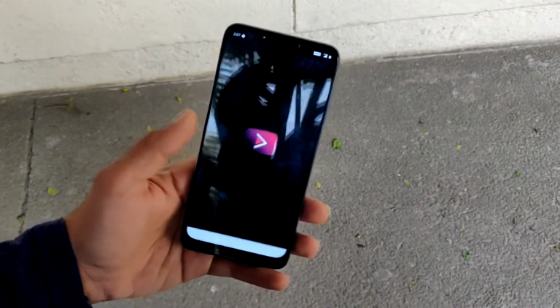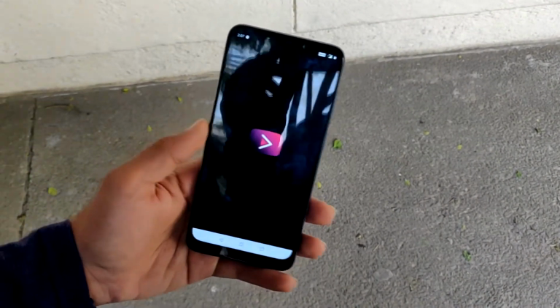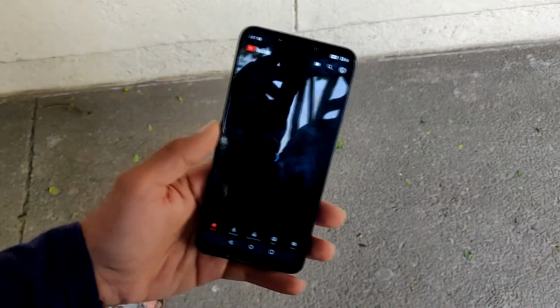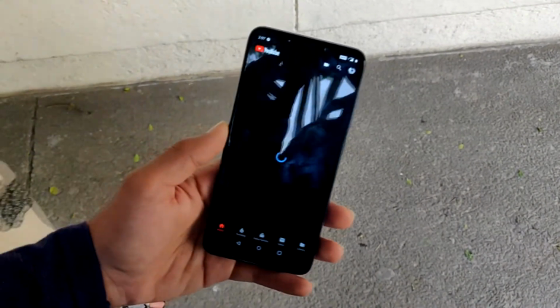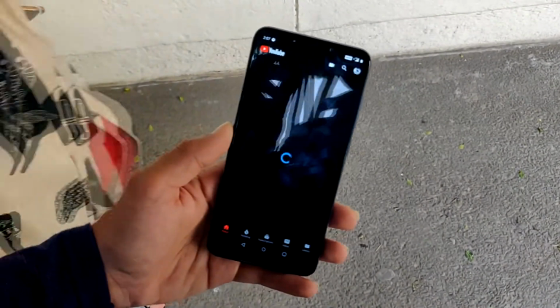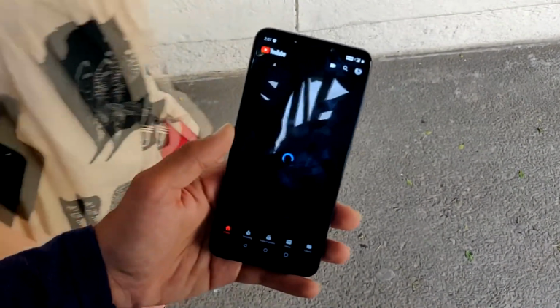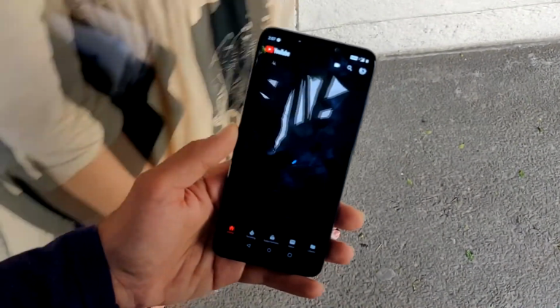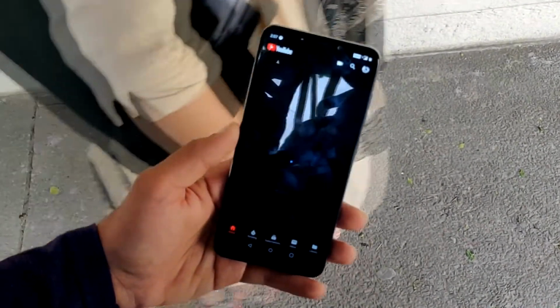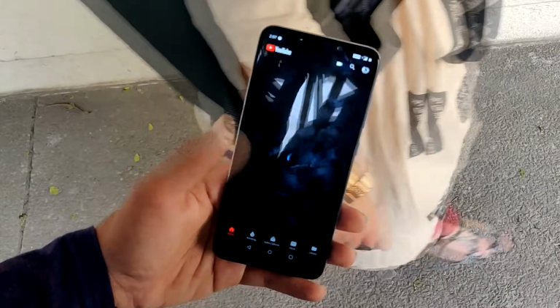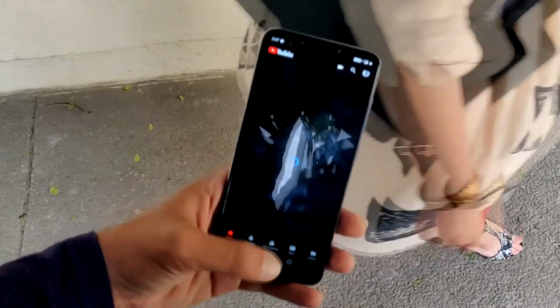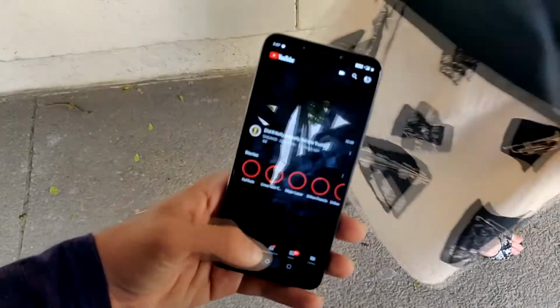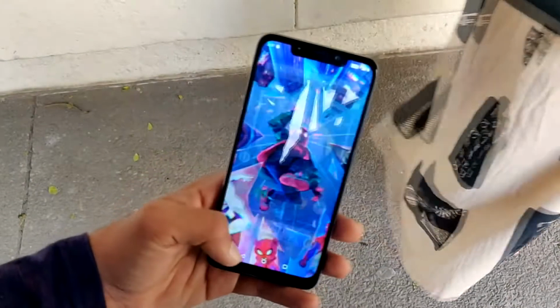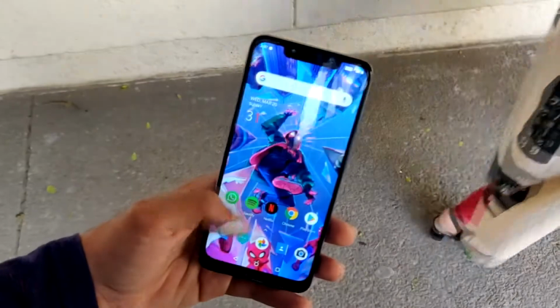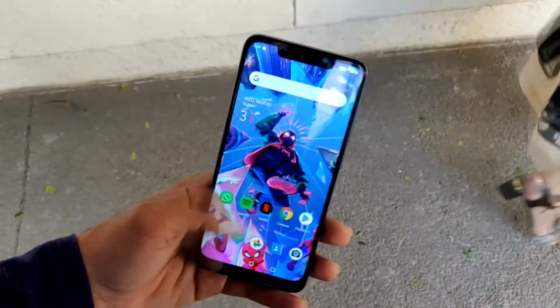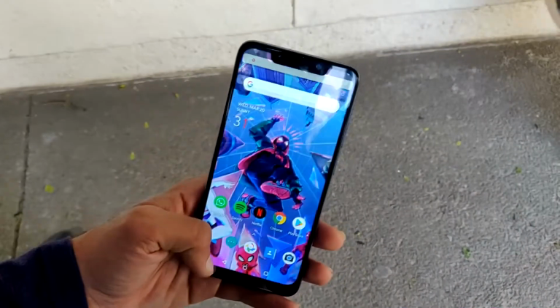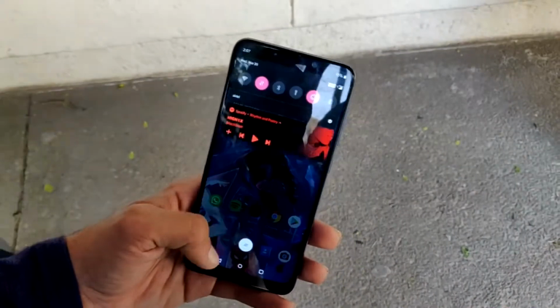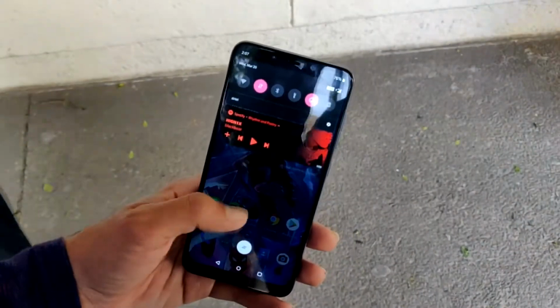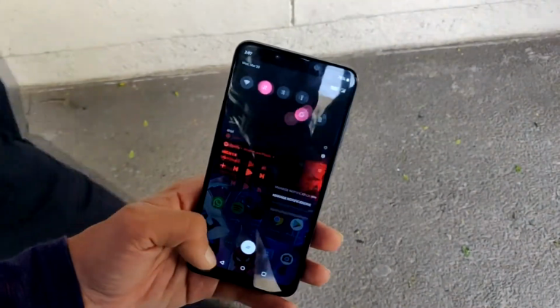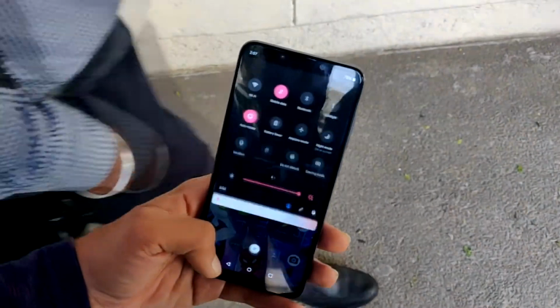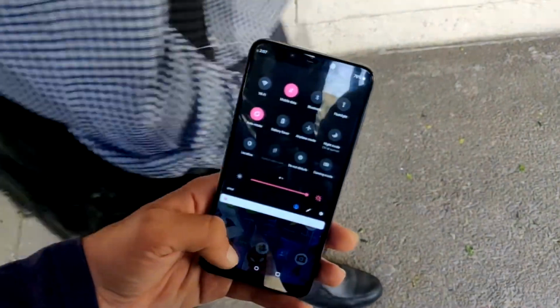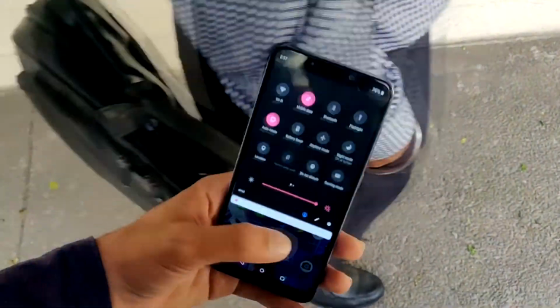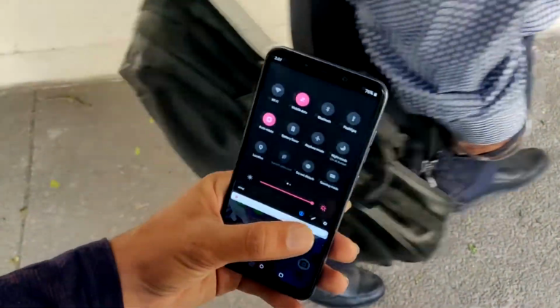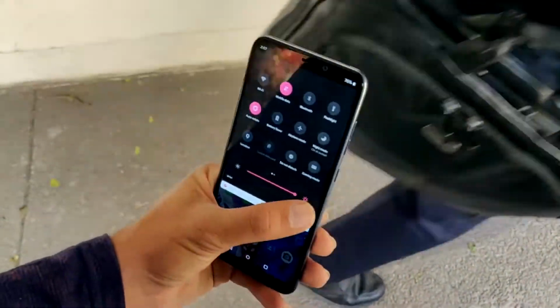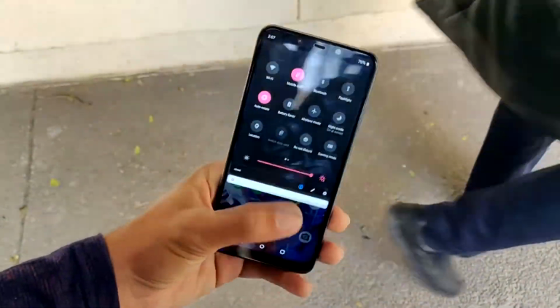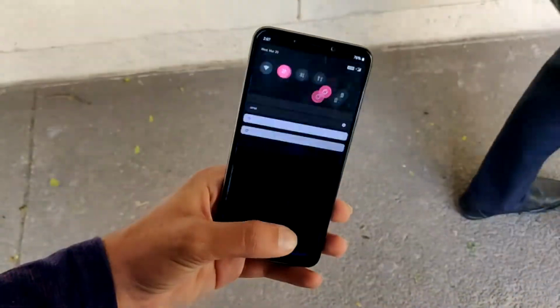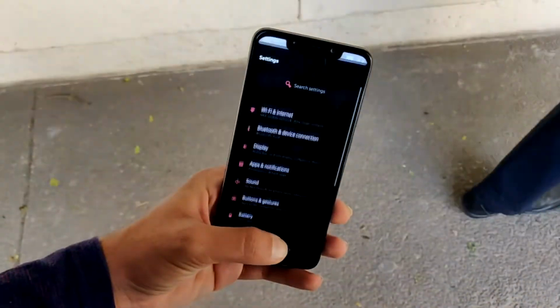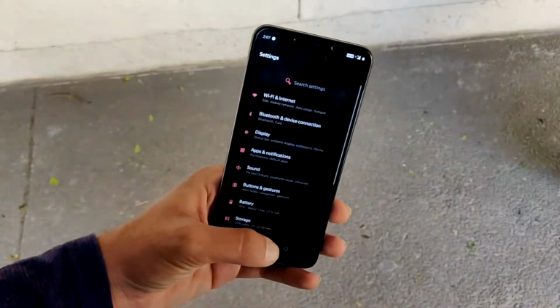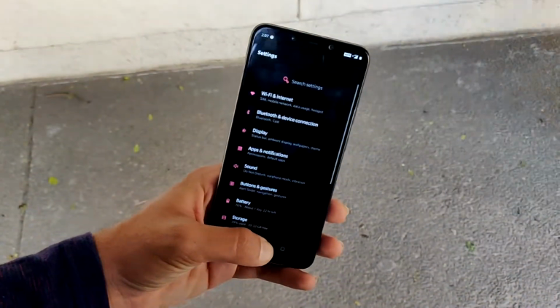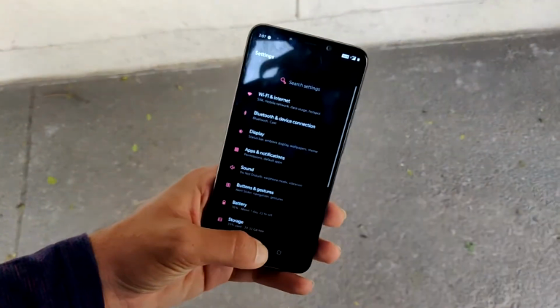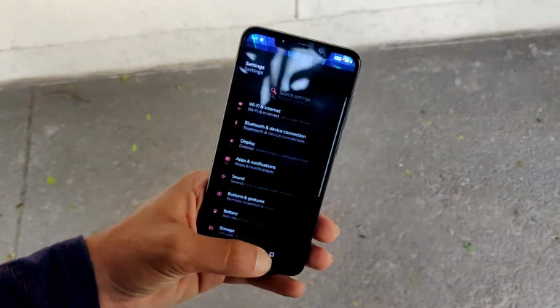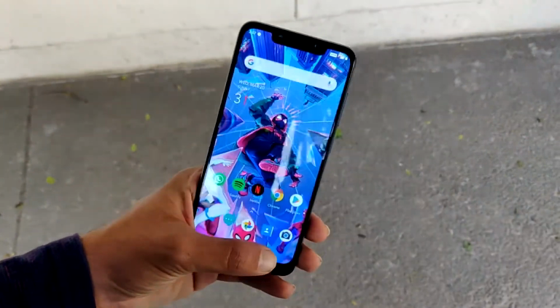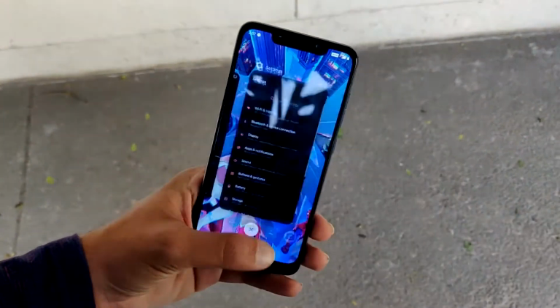We have tested every kind of app — name it: Netflix, Photos, Google Chrome, anything.